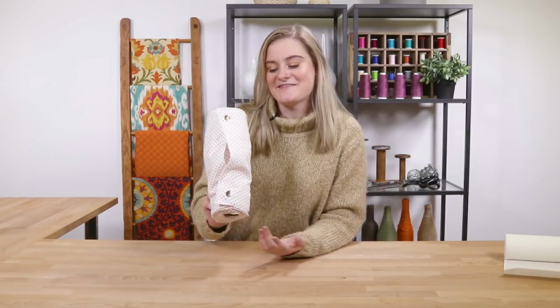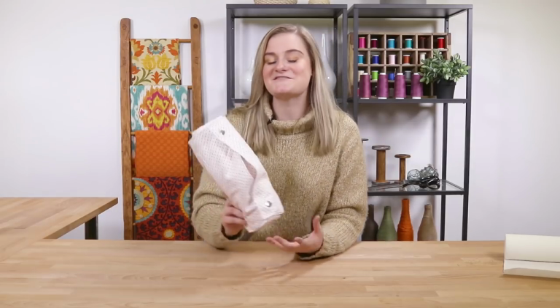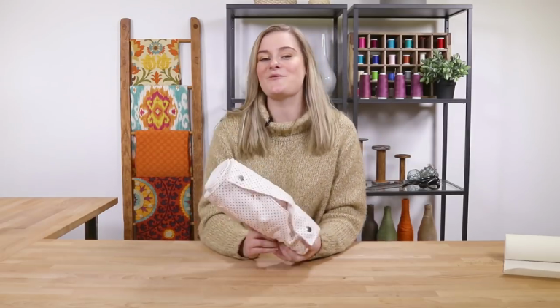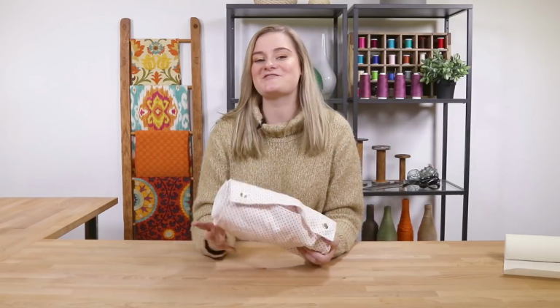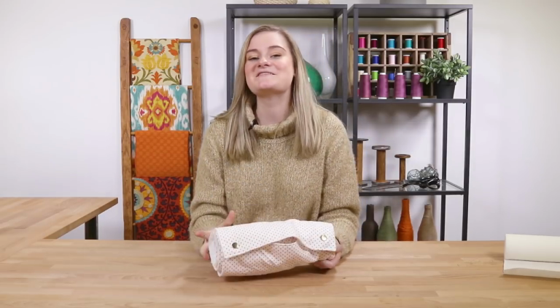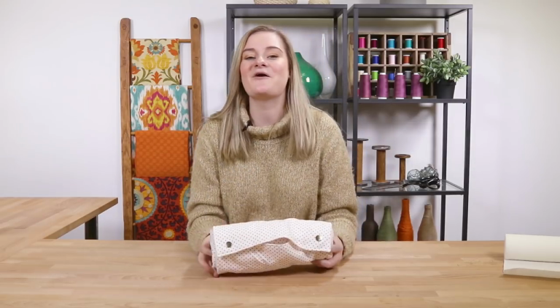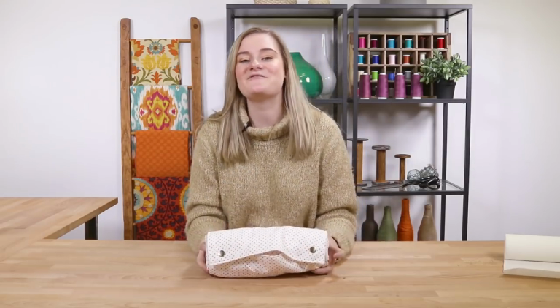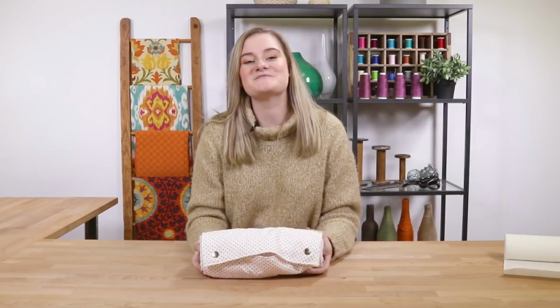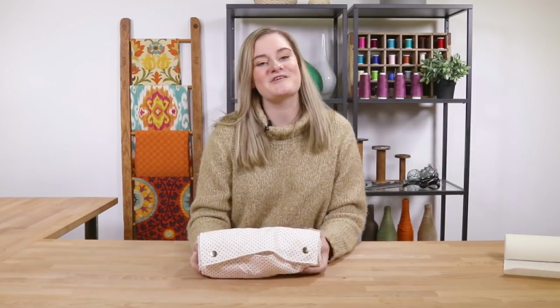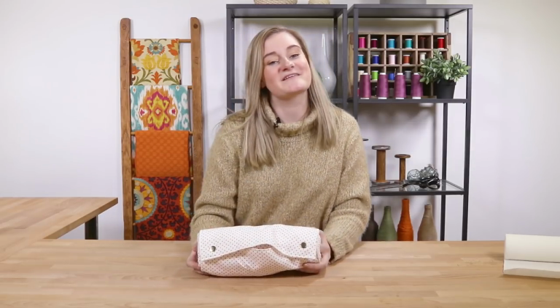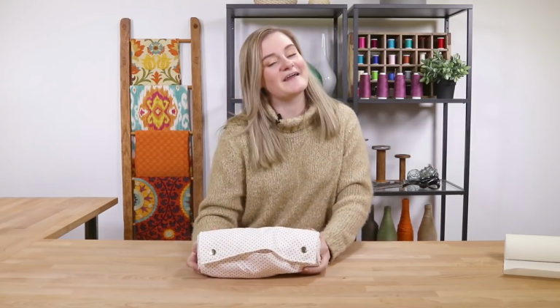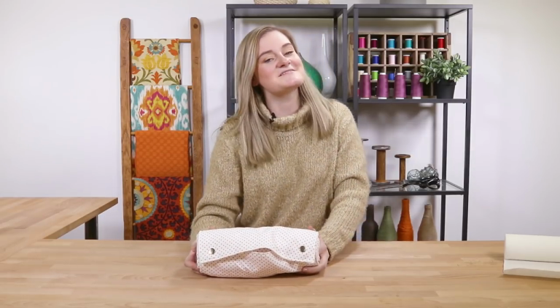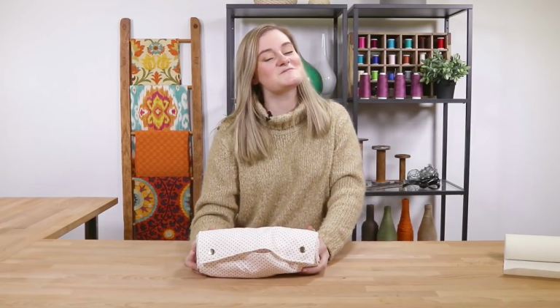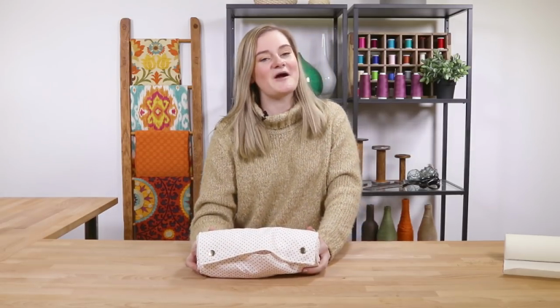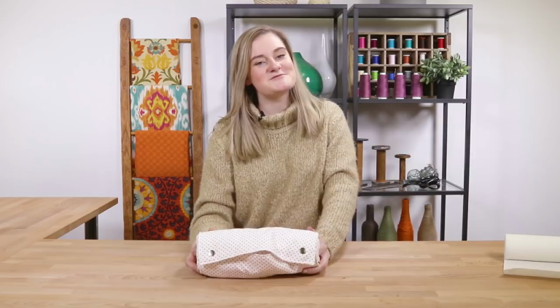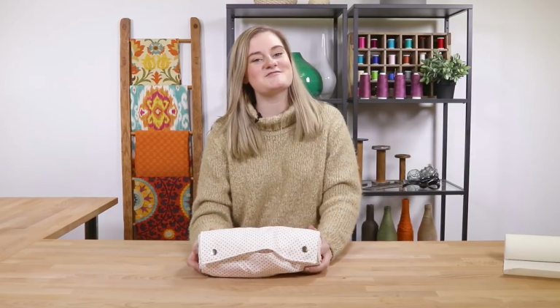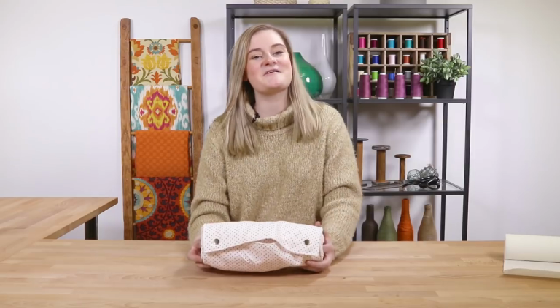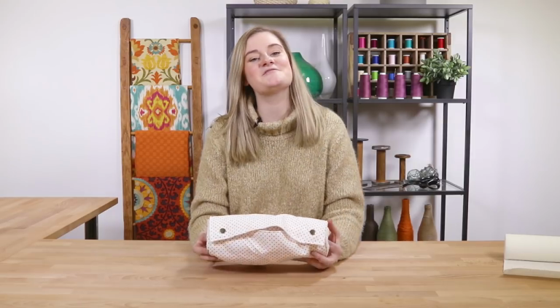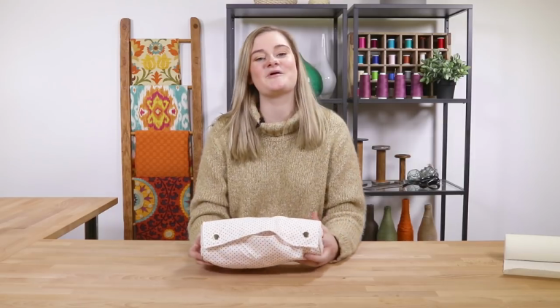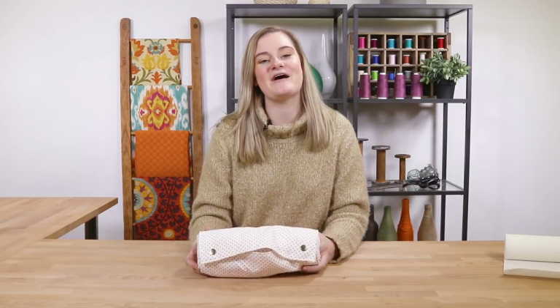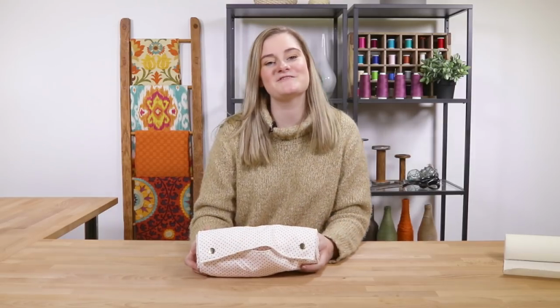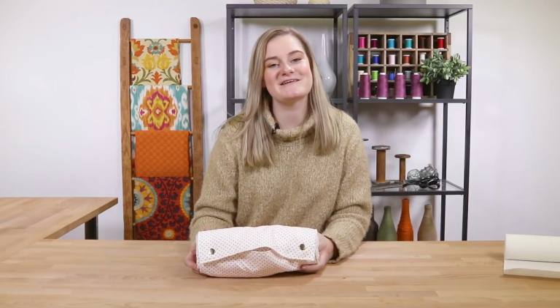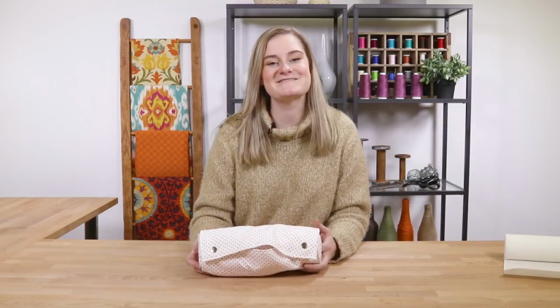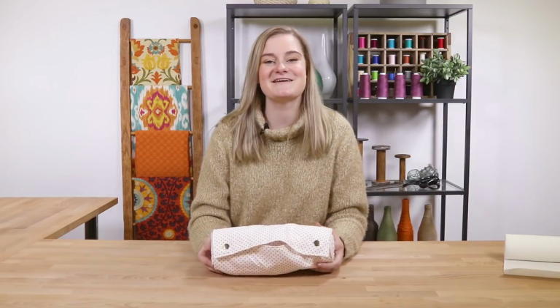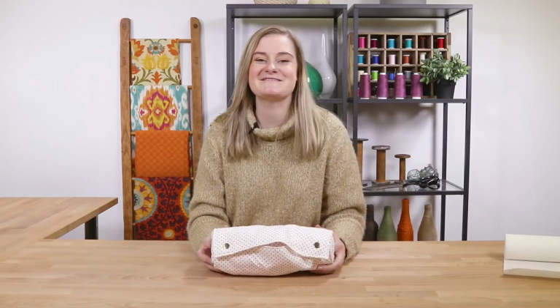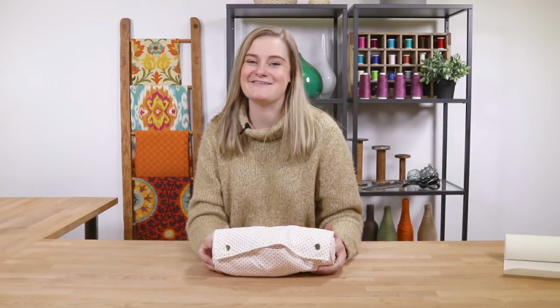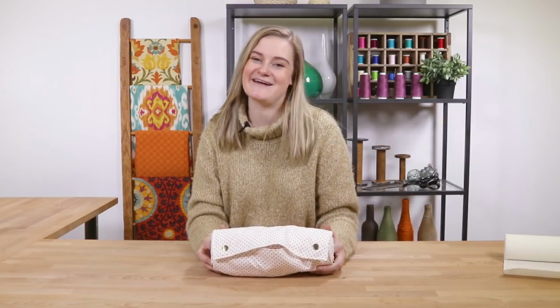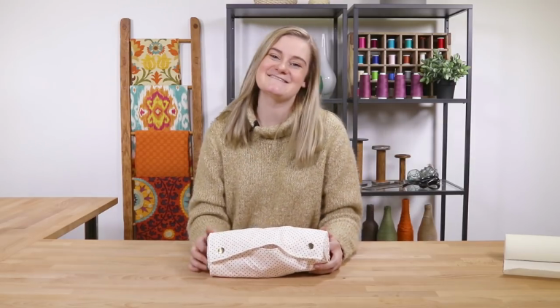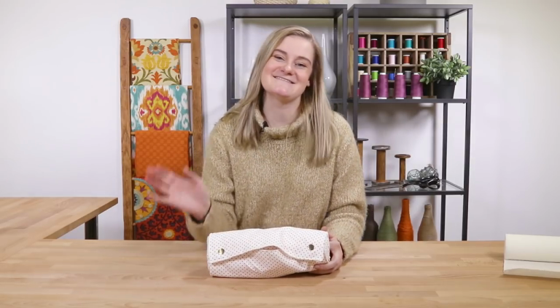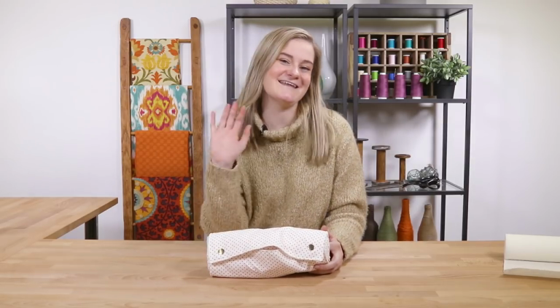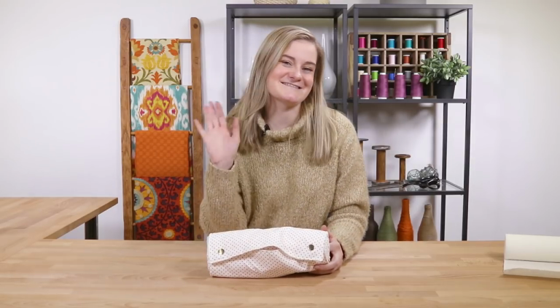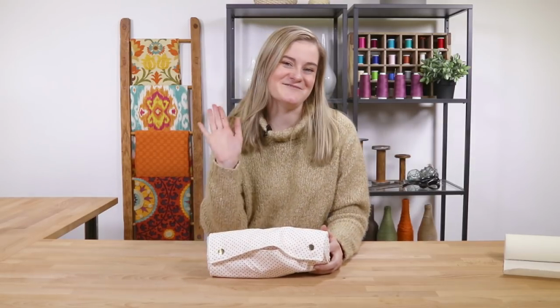Thanks for watching this OFS project. Like and subscribe to our channel for more crafting videos, tips, and tricks. See you next time.